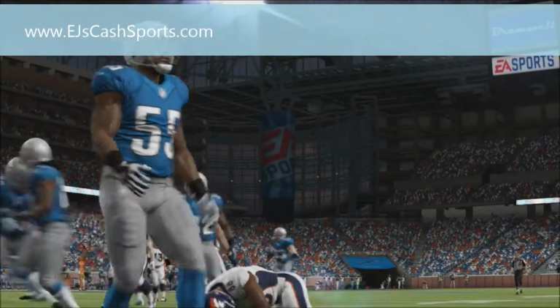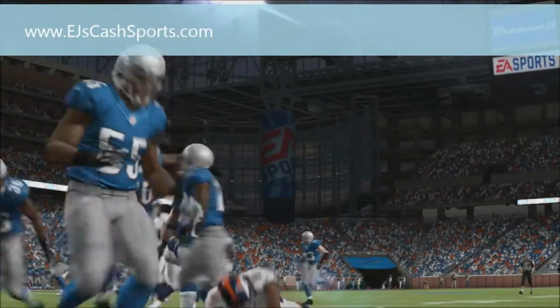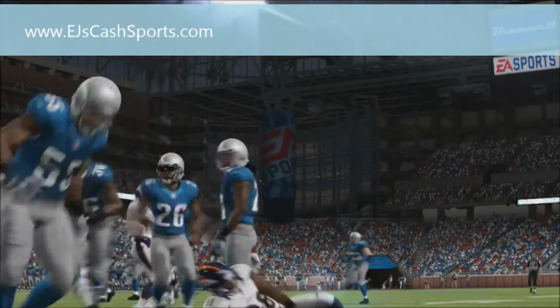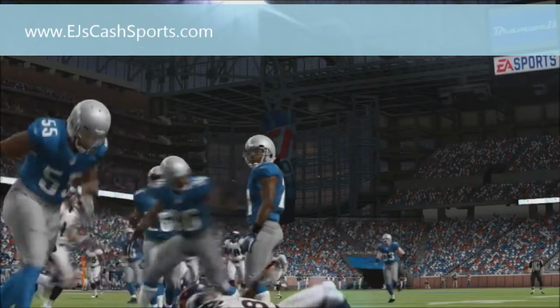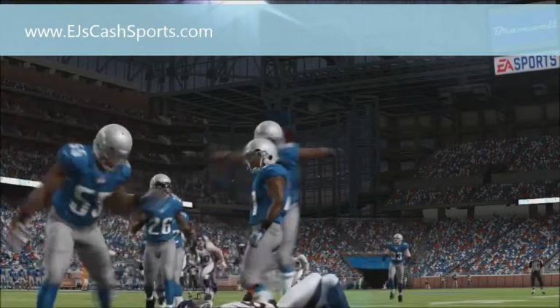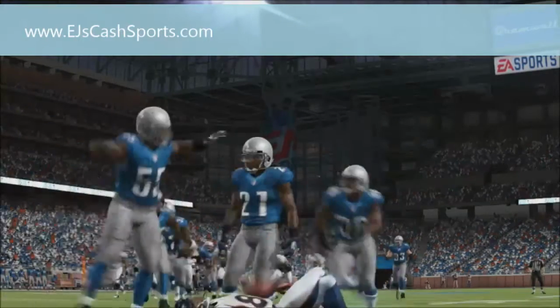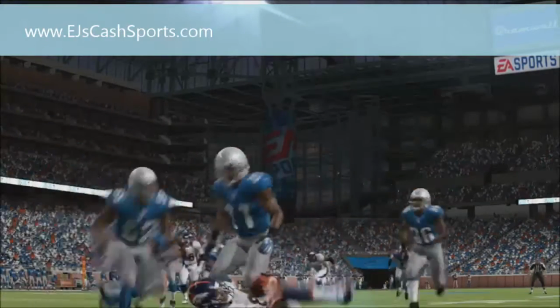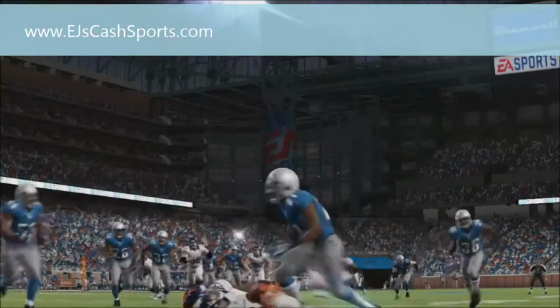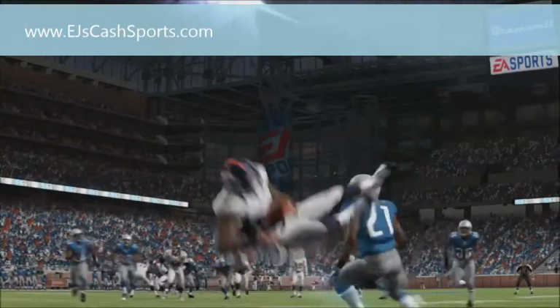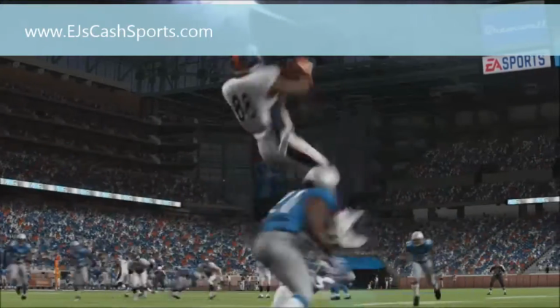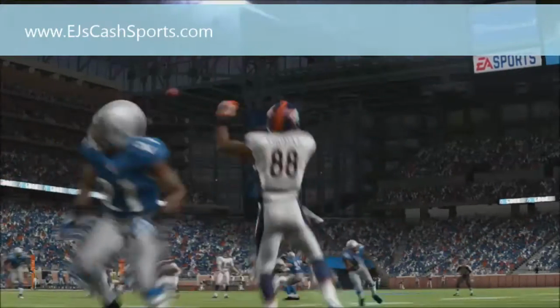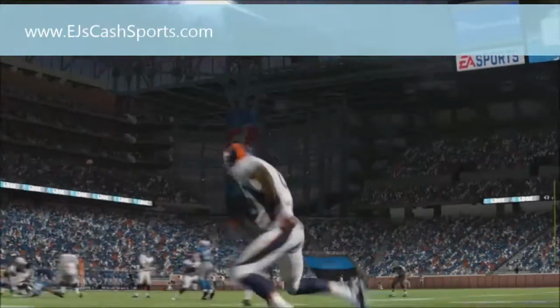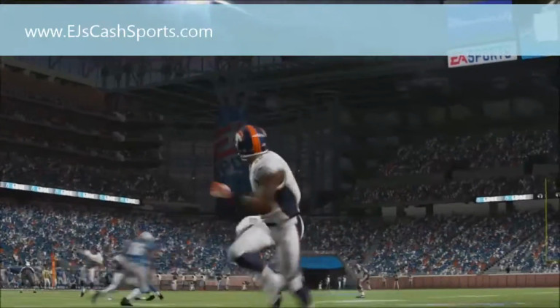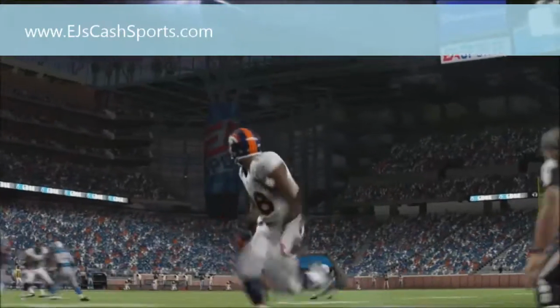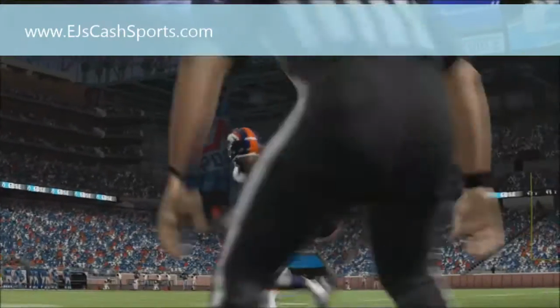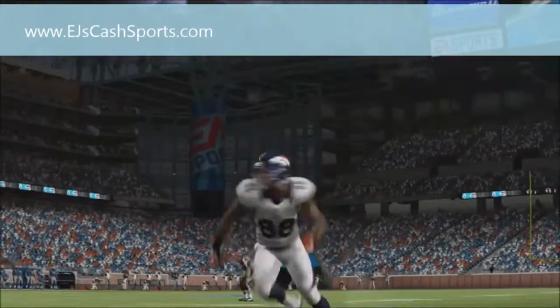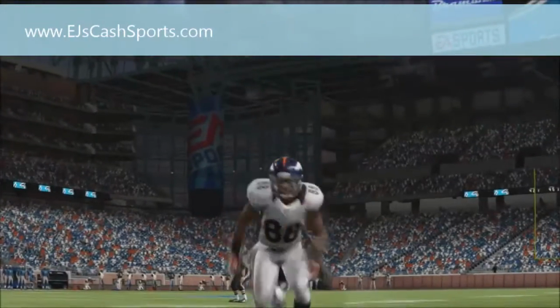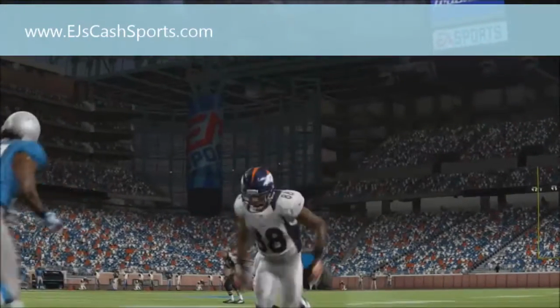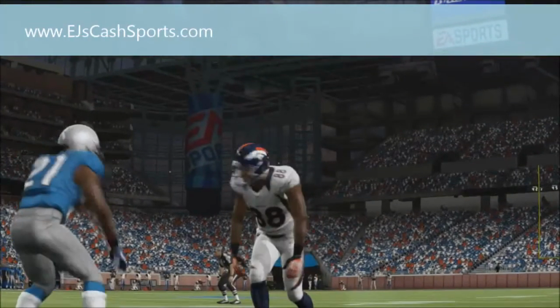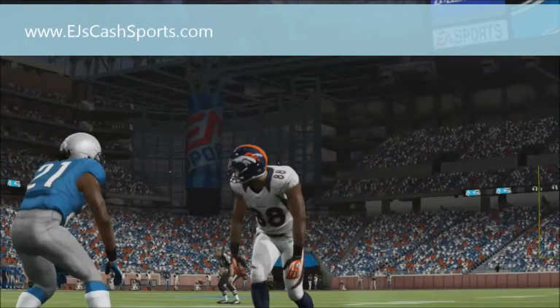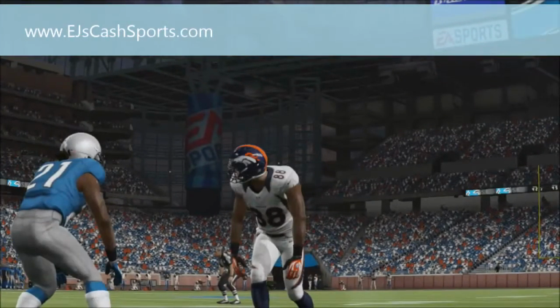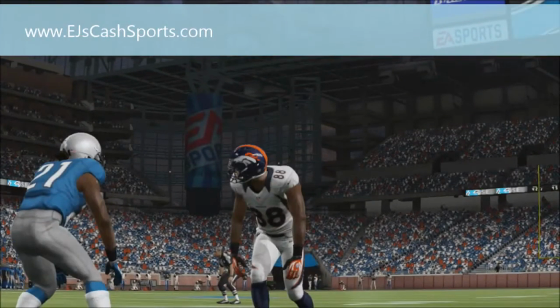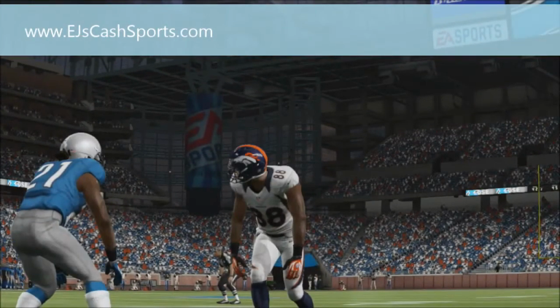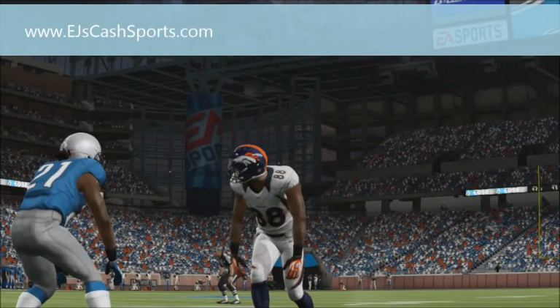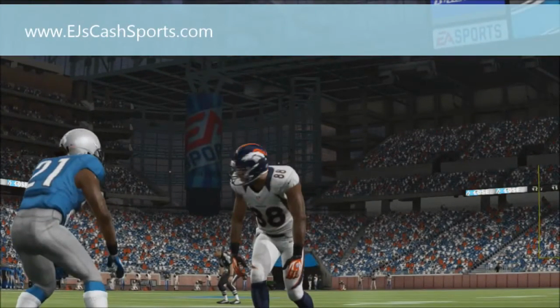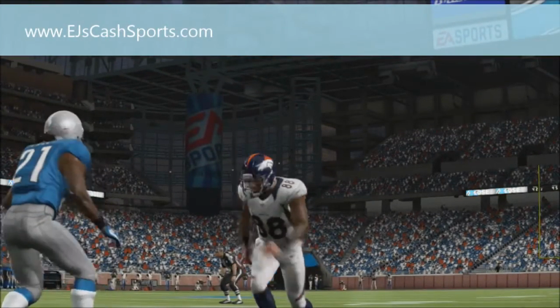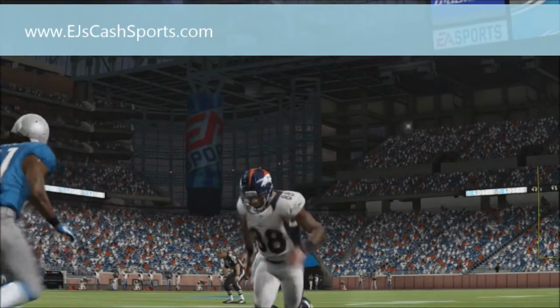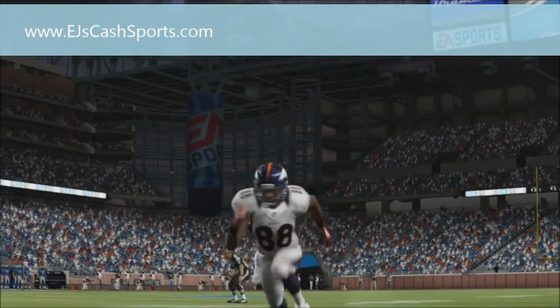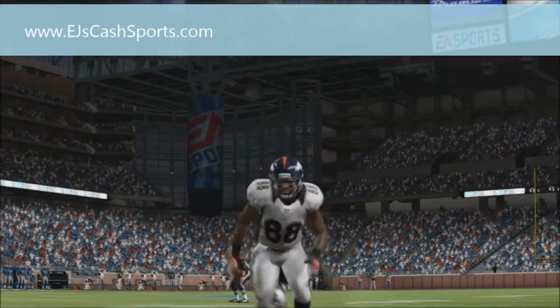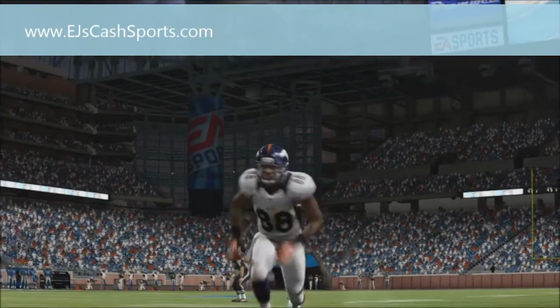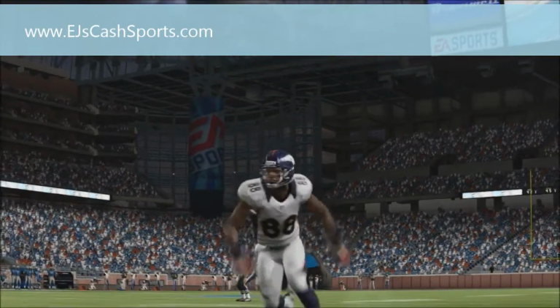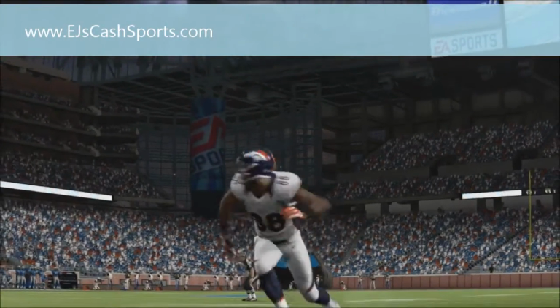Let's watch that one more time. Let's get that back. There again we got single coverage. Watch it at full speed.